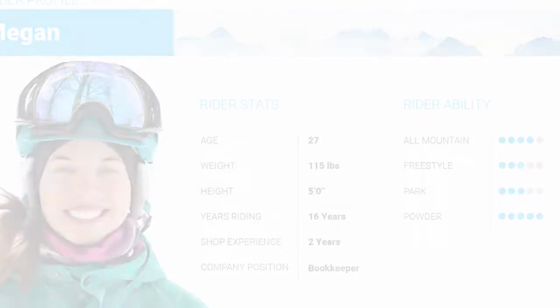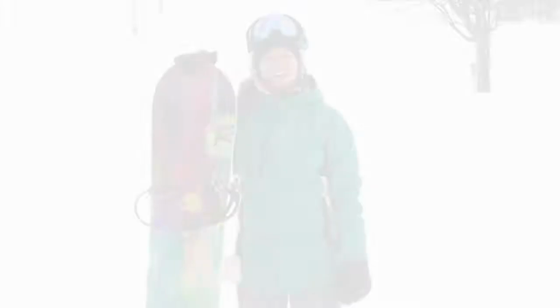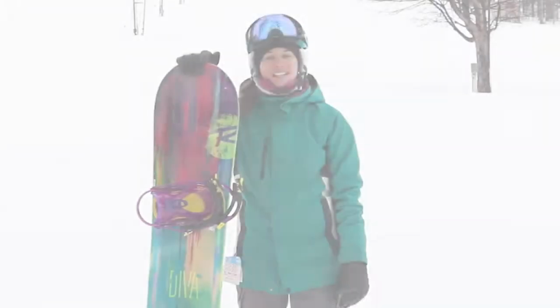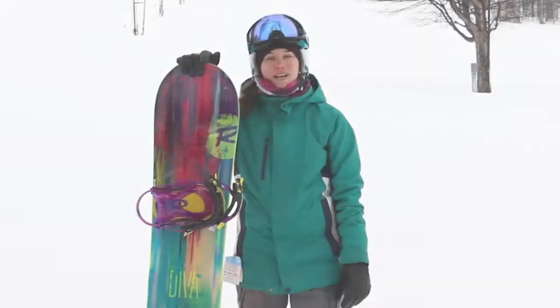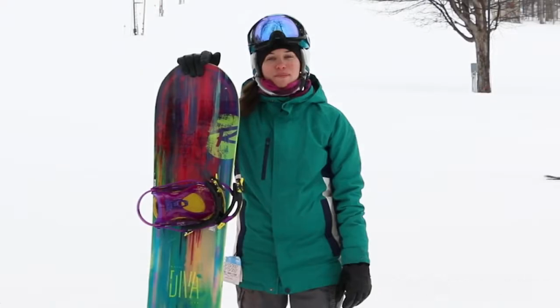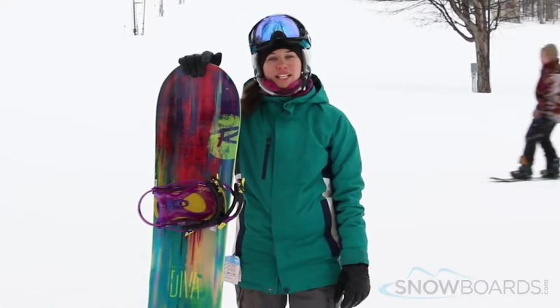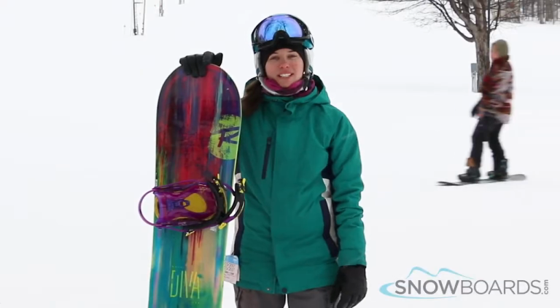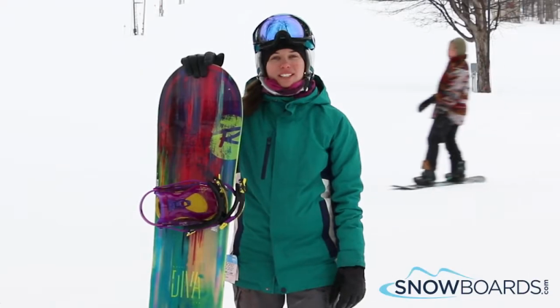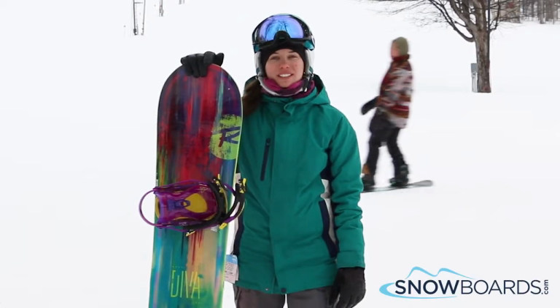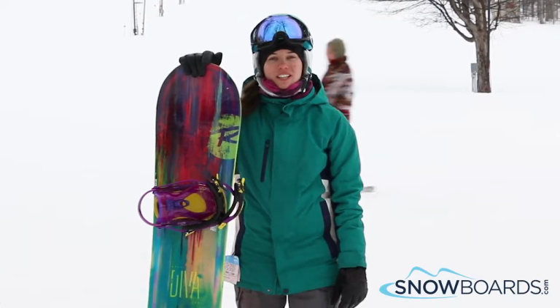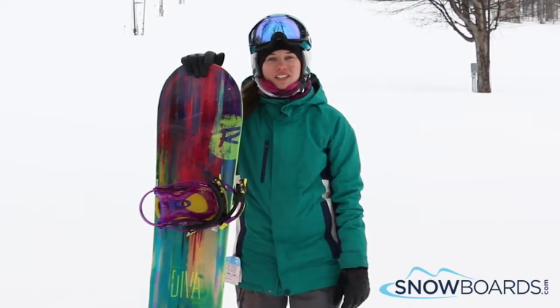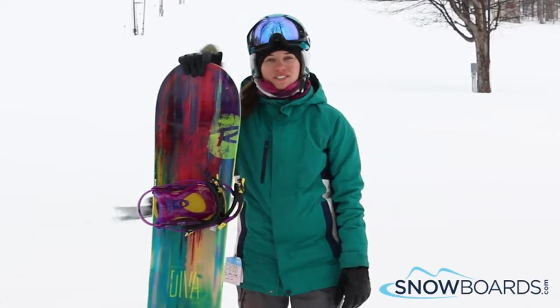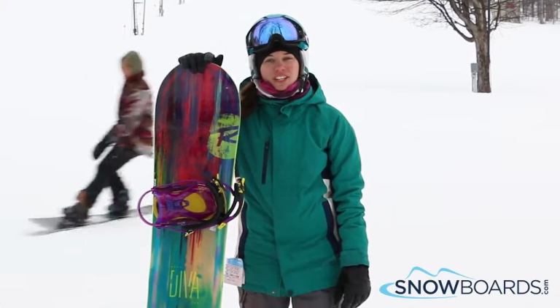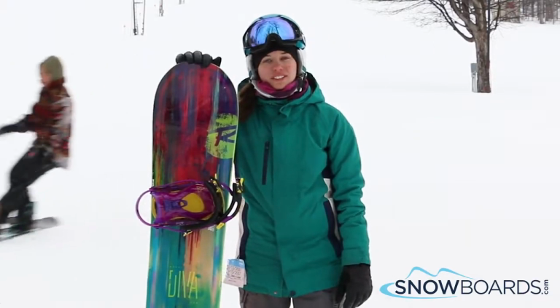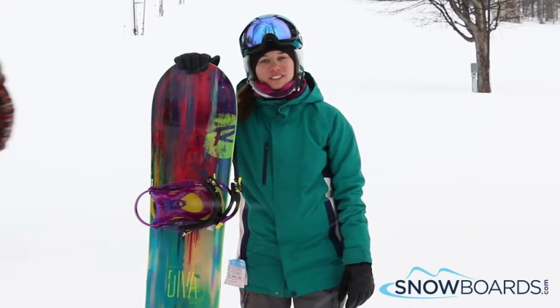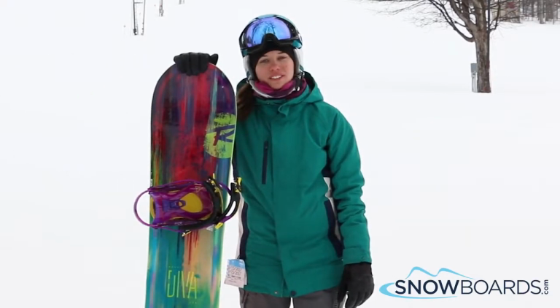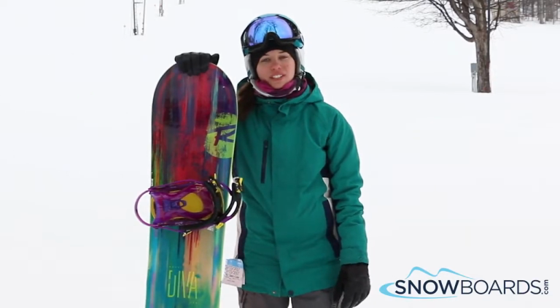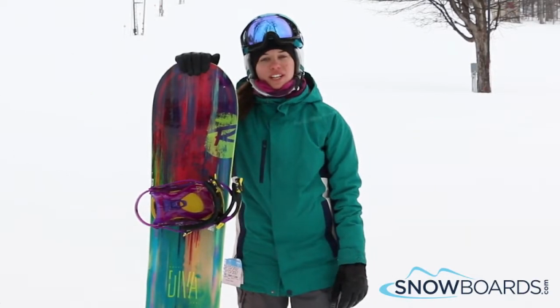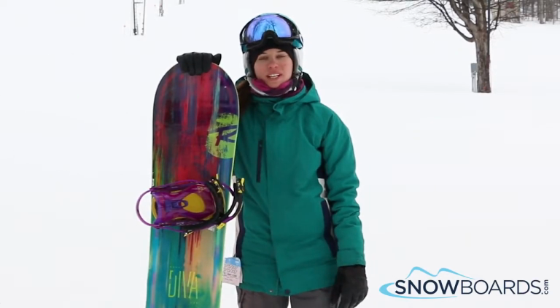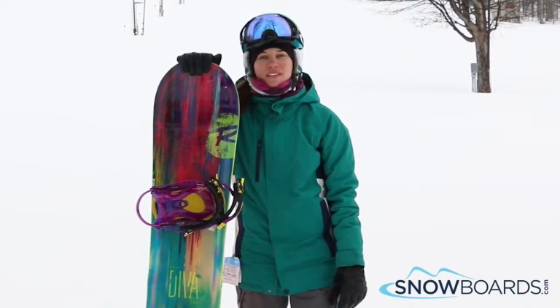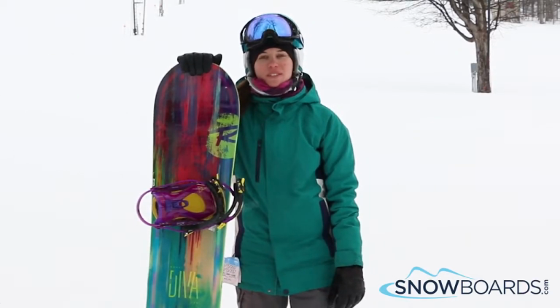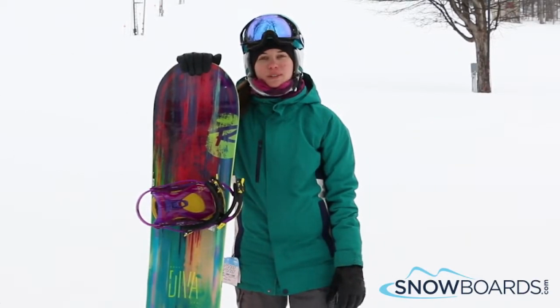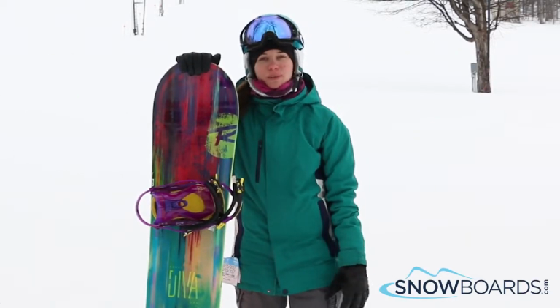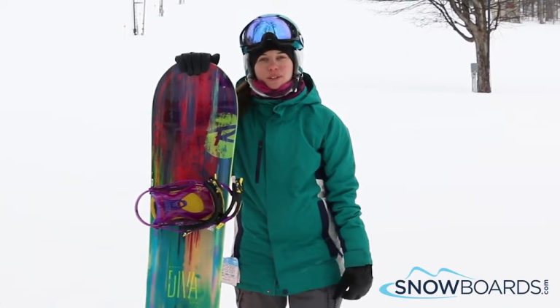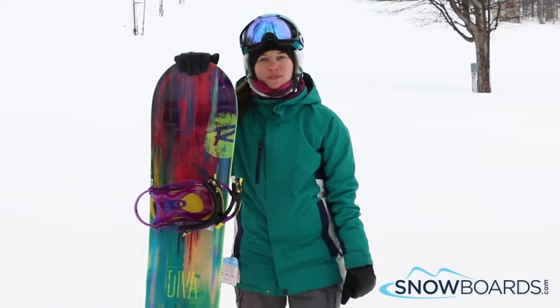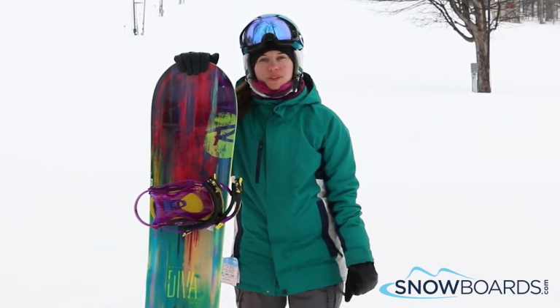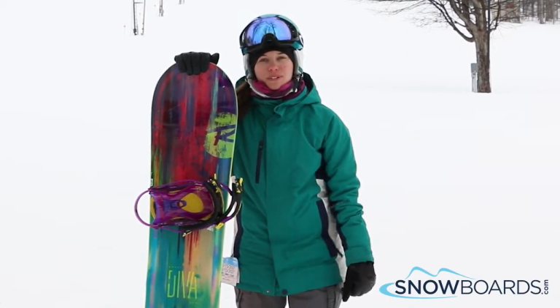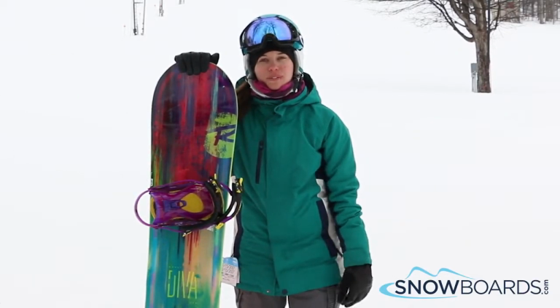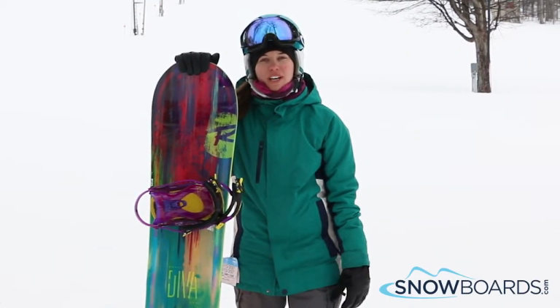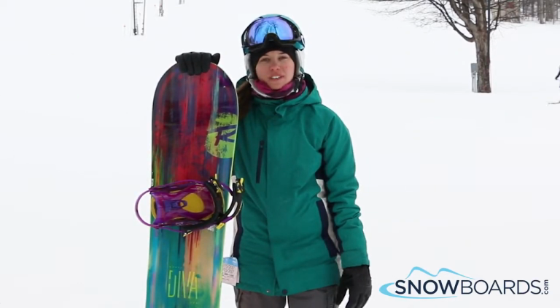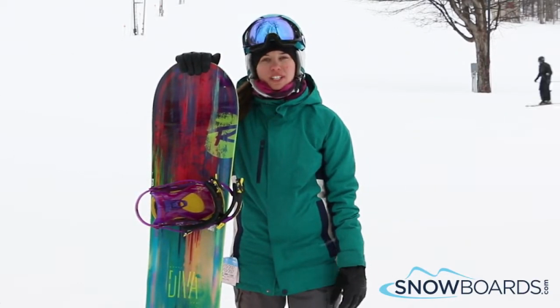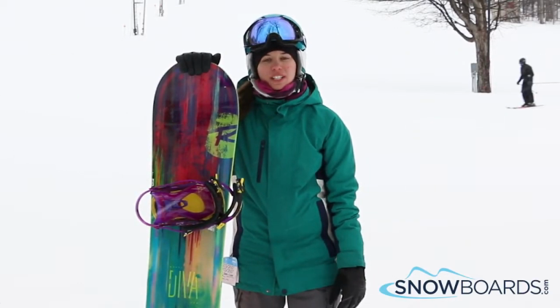Hi, I'm Megan. I just got off the Rossignol Diva. I give this board a 4 out of 5 stars.